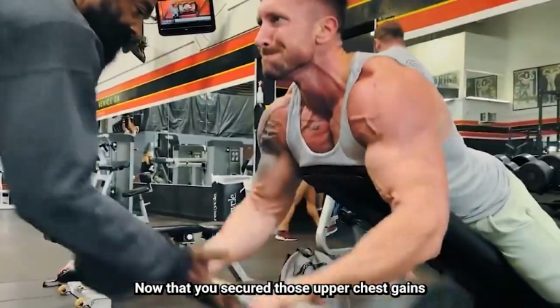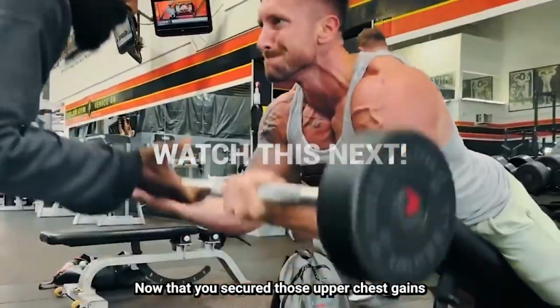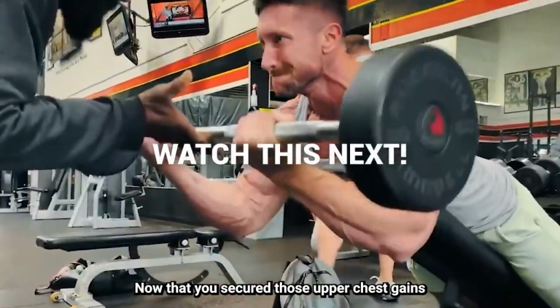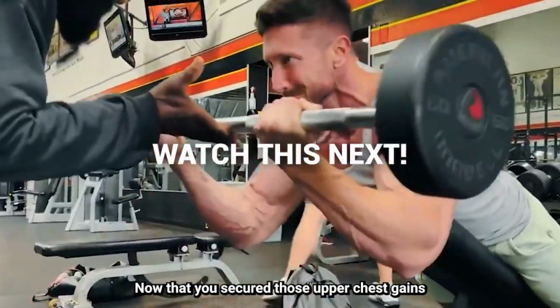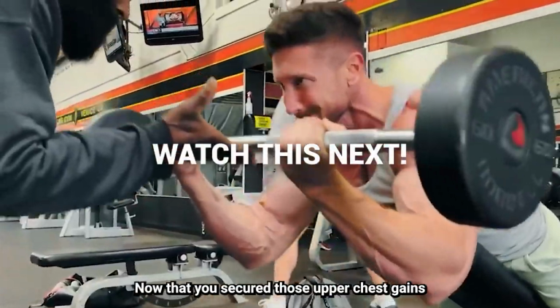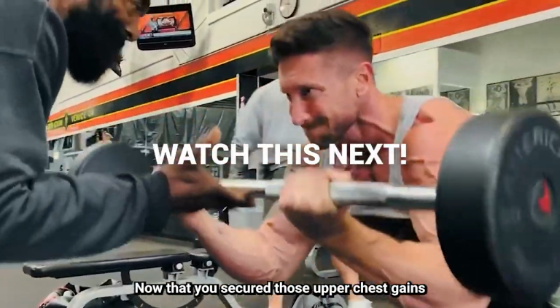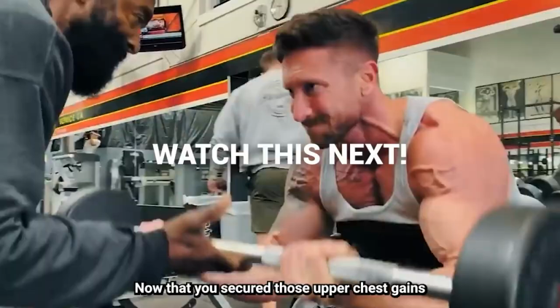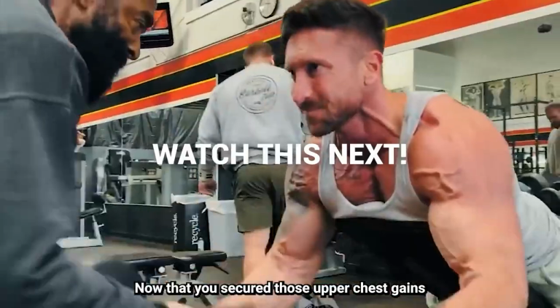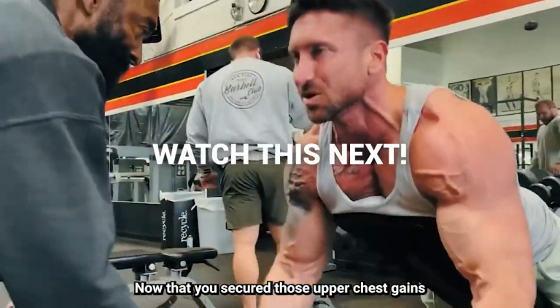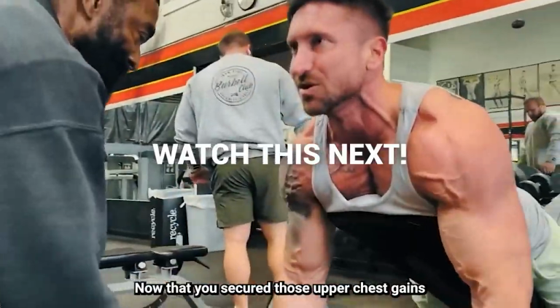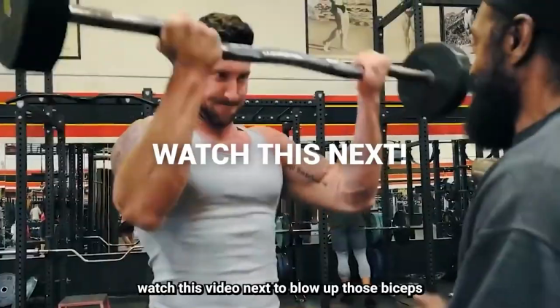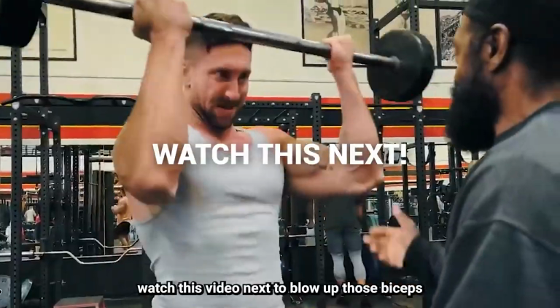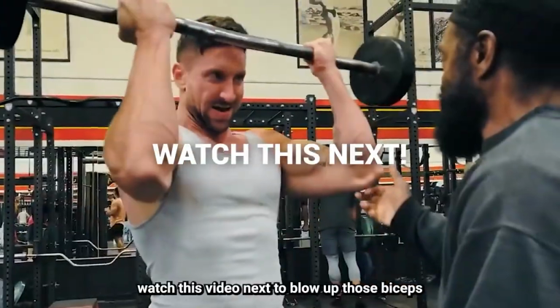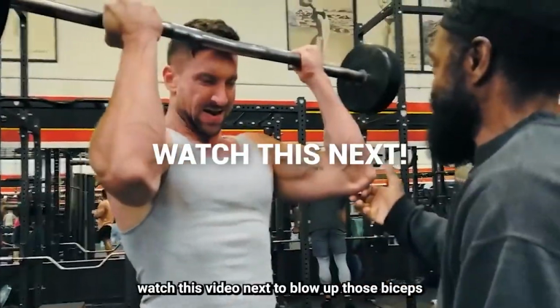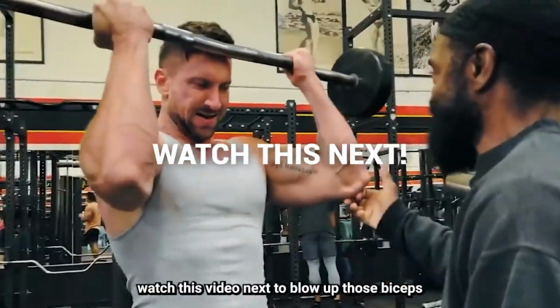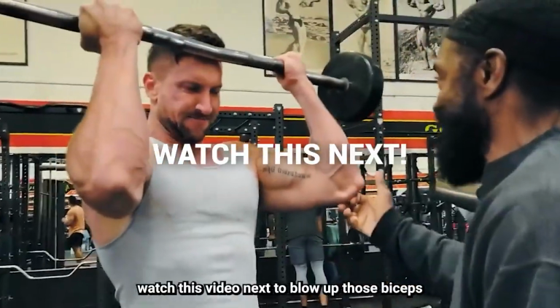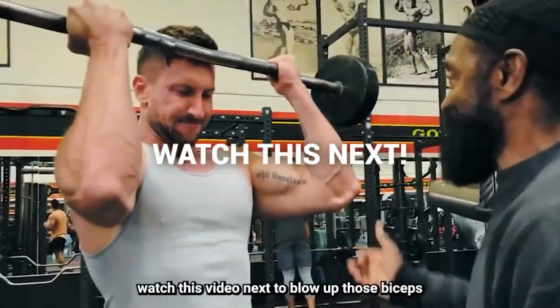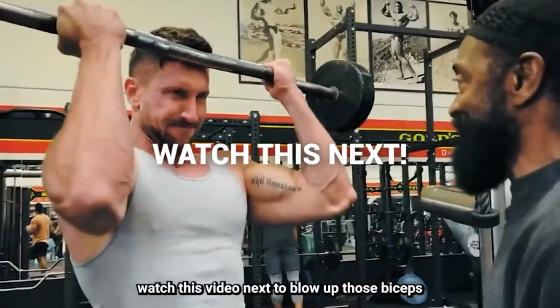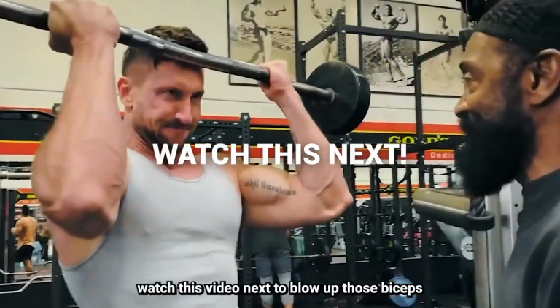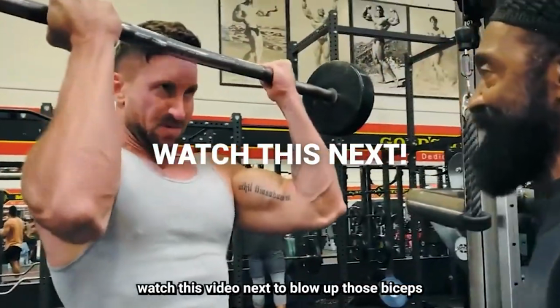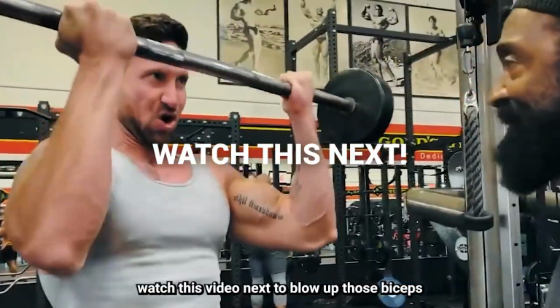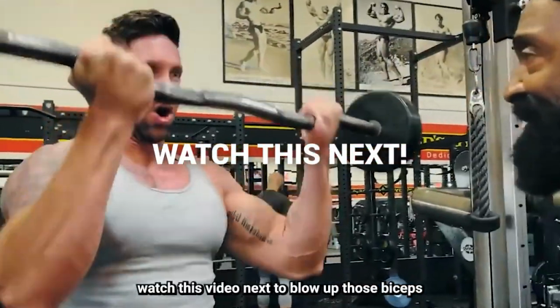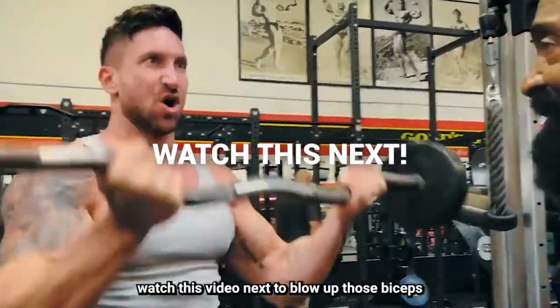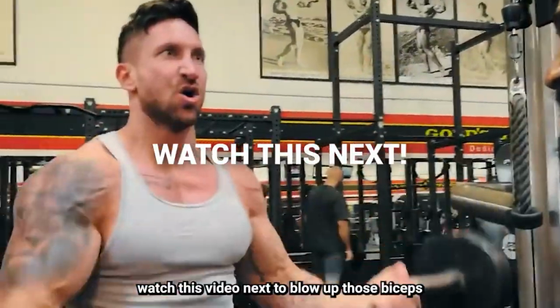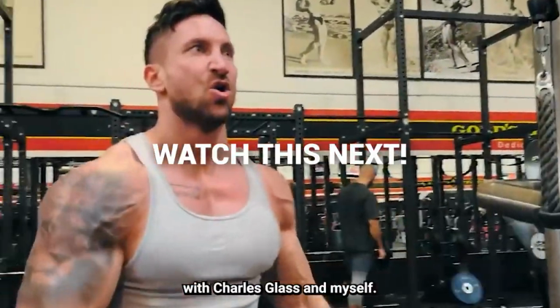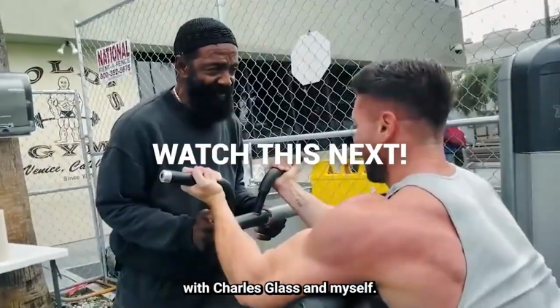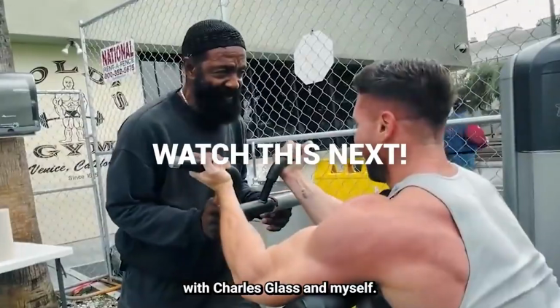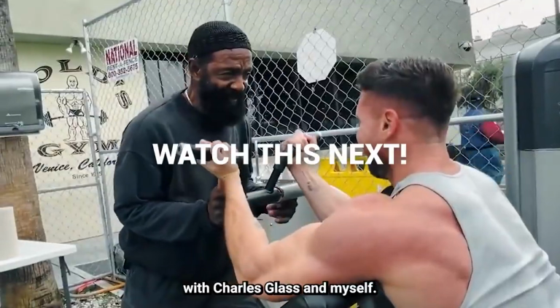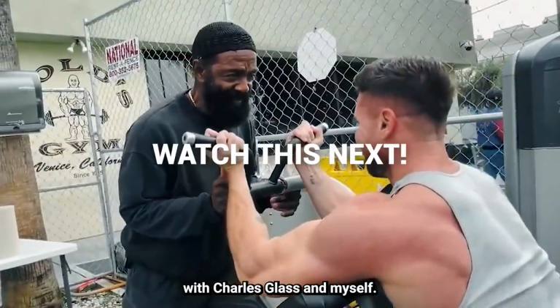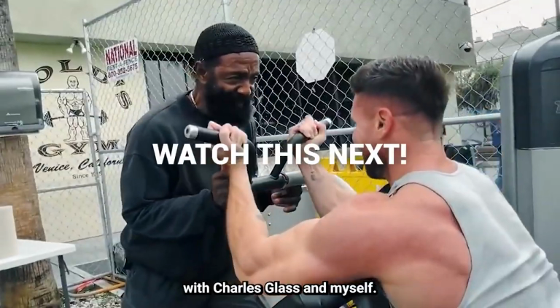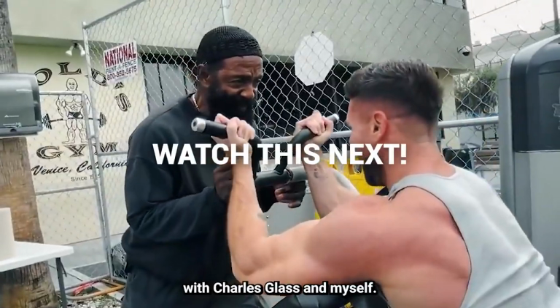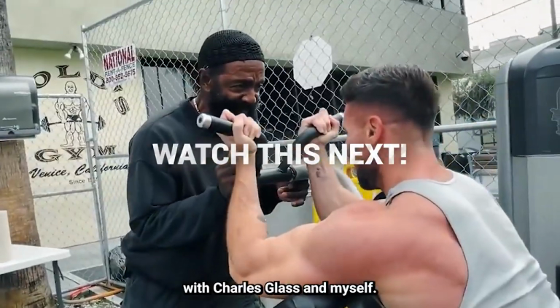Good — for those upper chest gains, watch this video next. To blow up those biceps, watch this video with Charles Glass and myself.